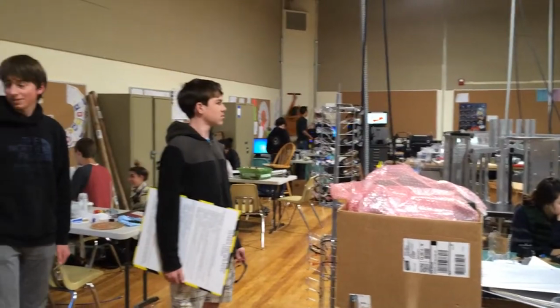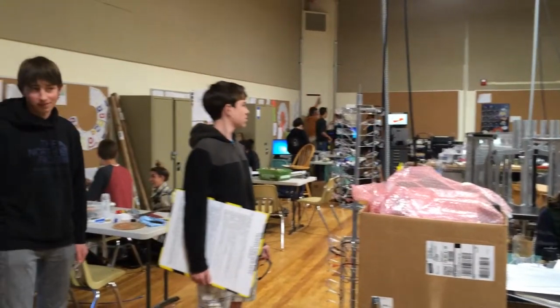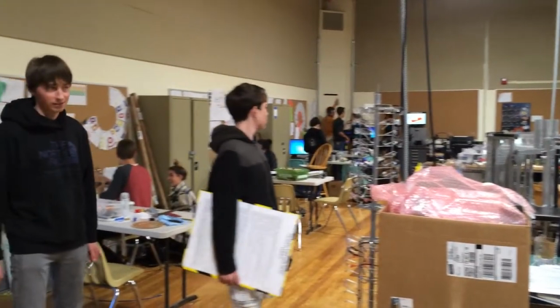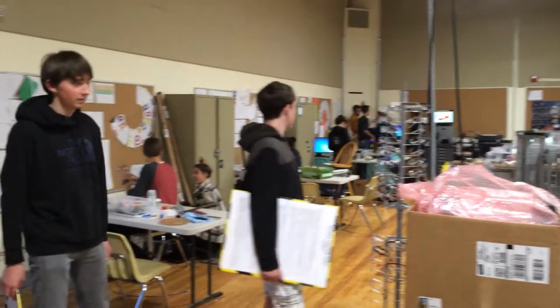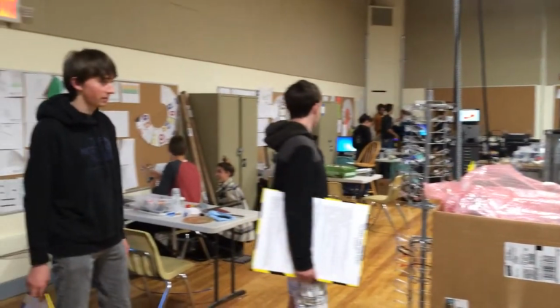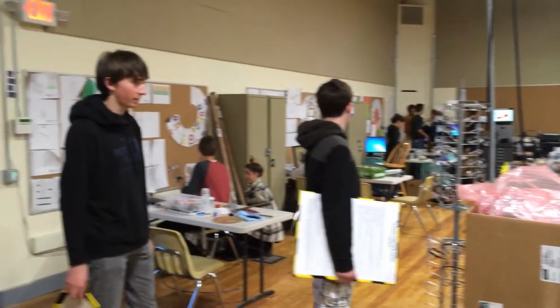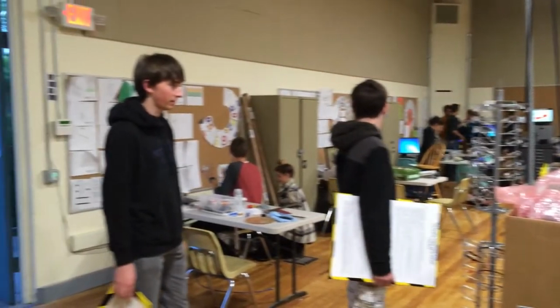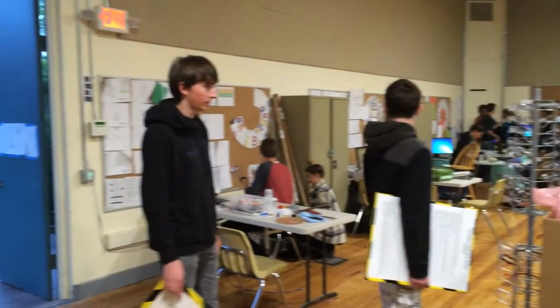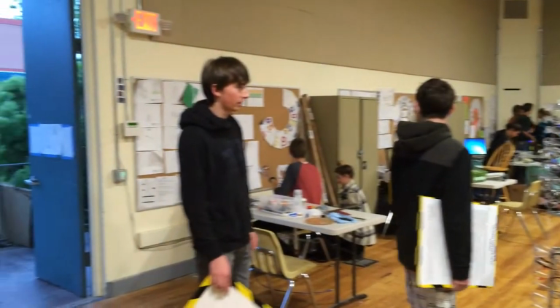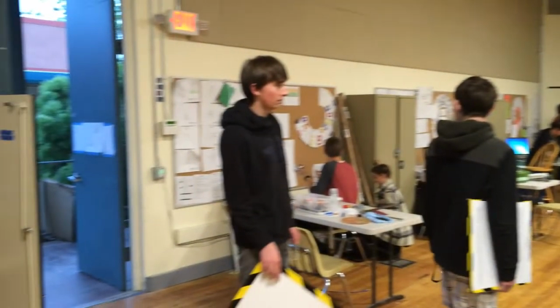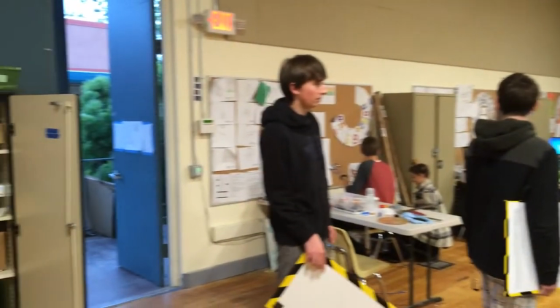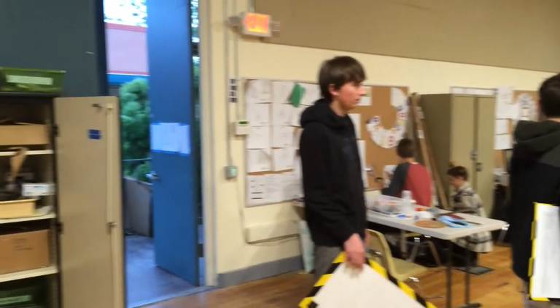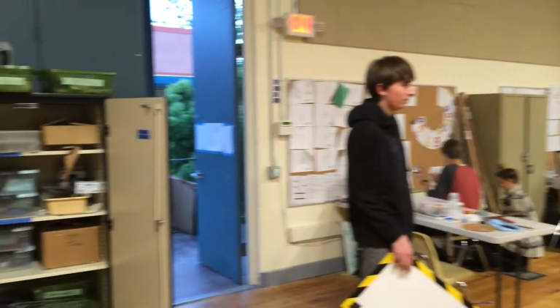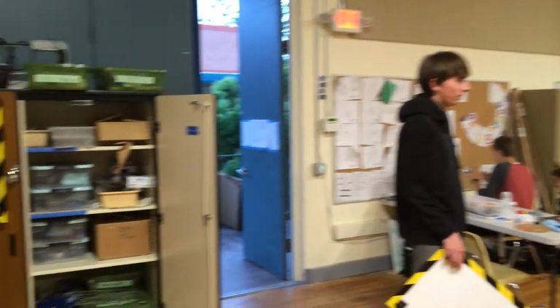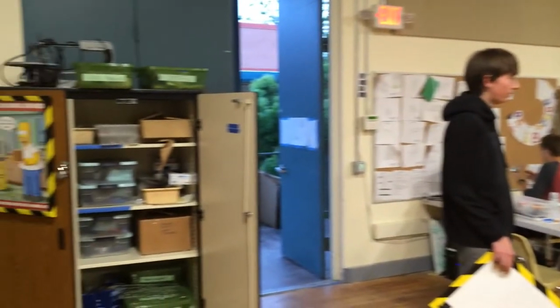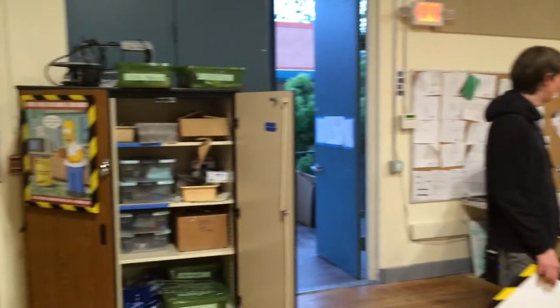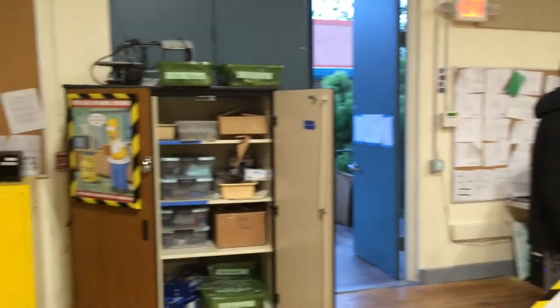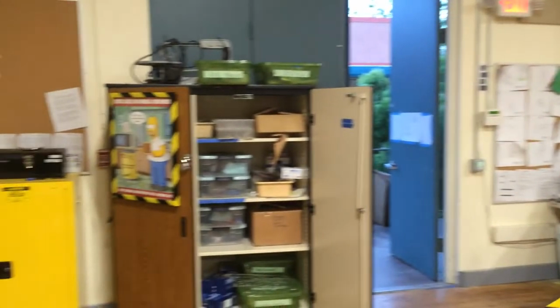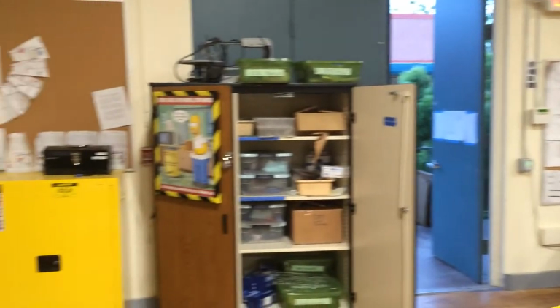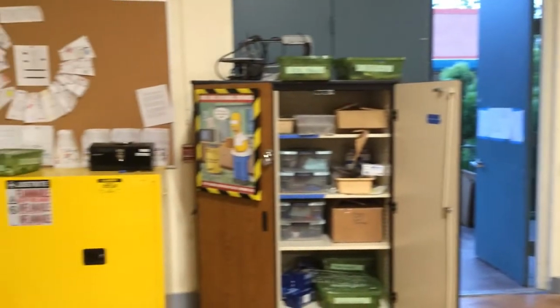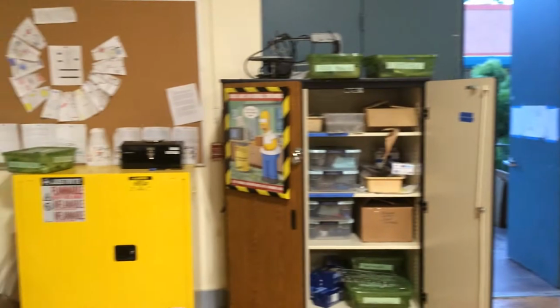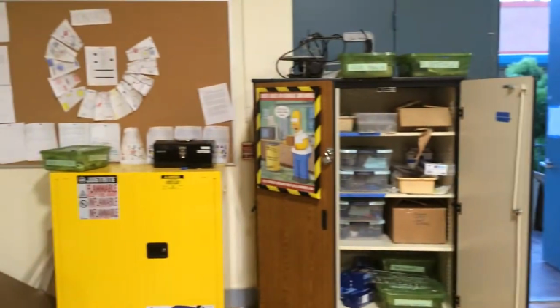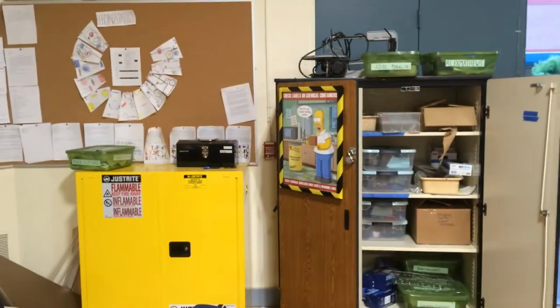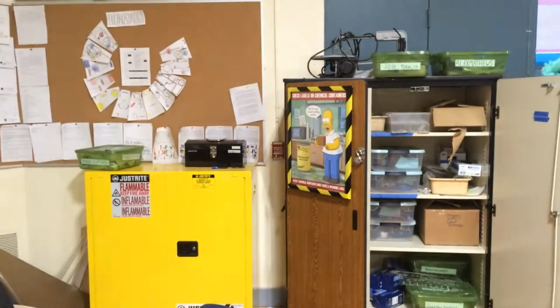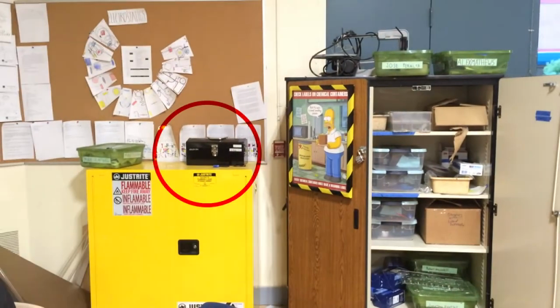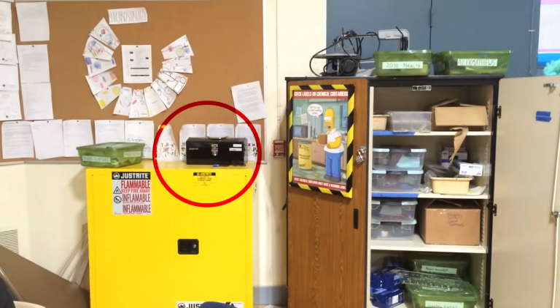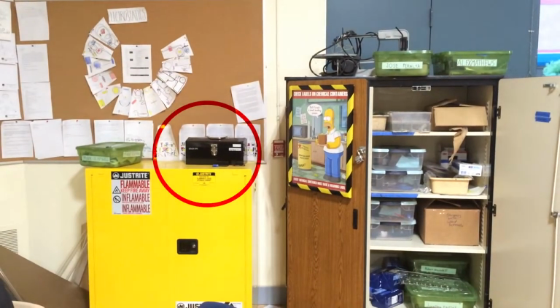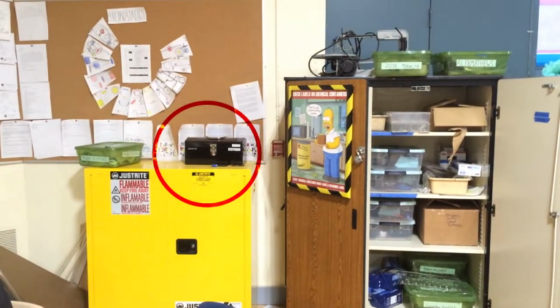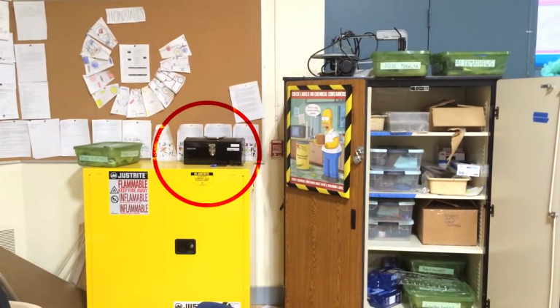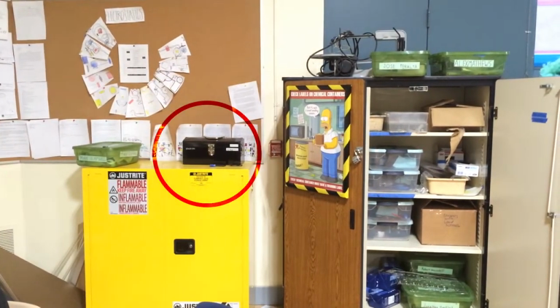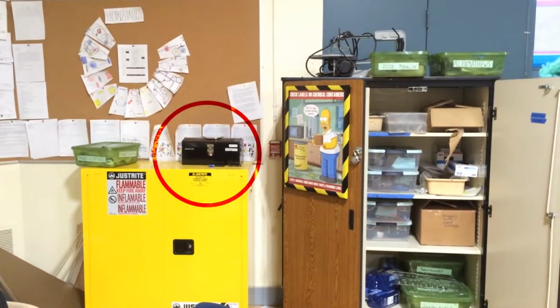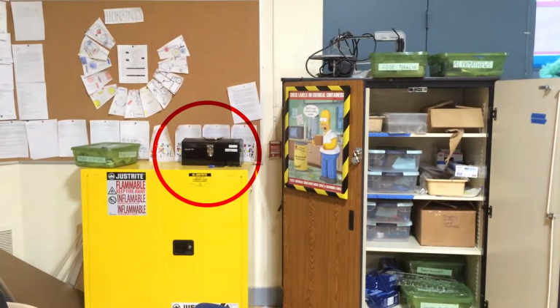Third, in the mechatronics lab, the first aid kit is on the yellow flammable liquid storage cabinet next to the eyewash station.